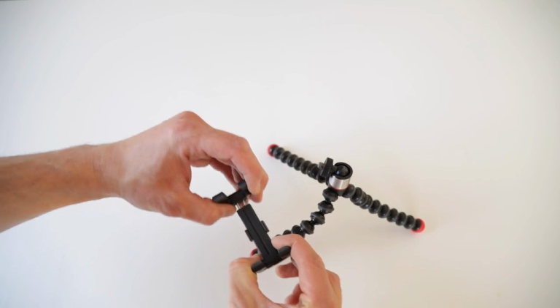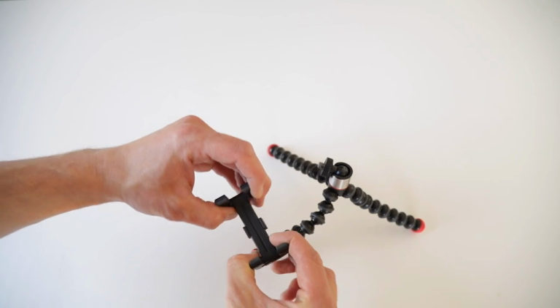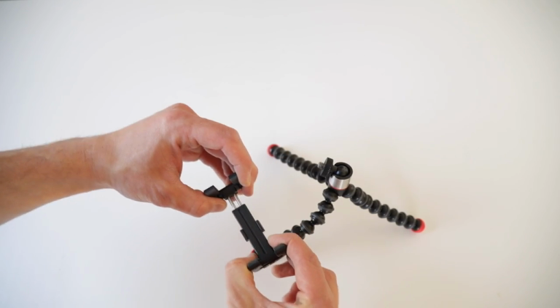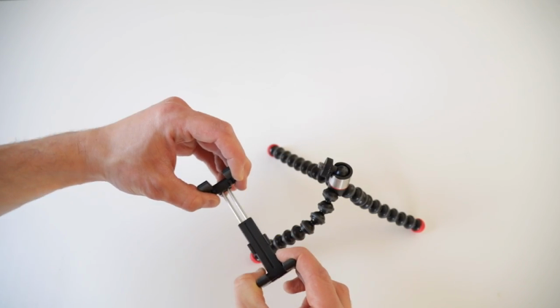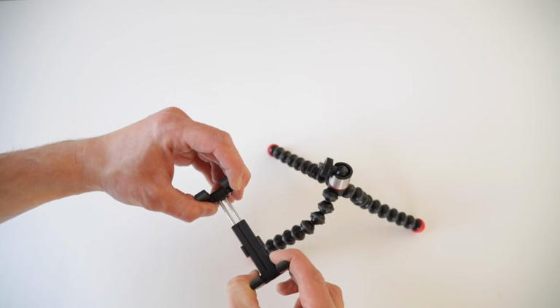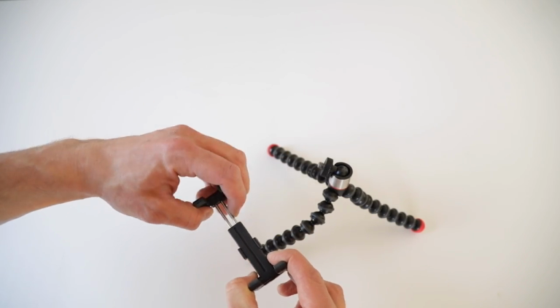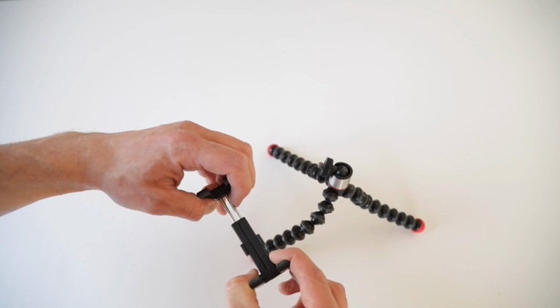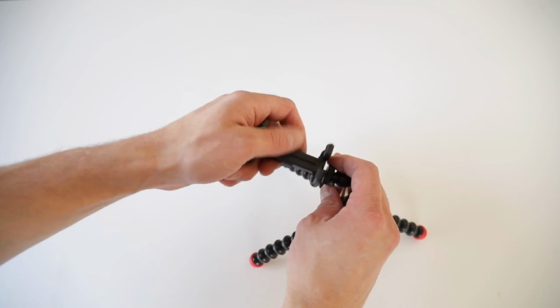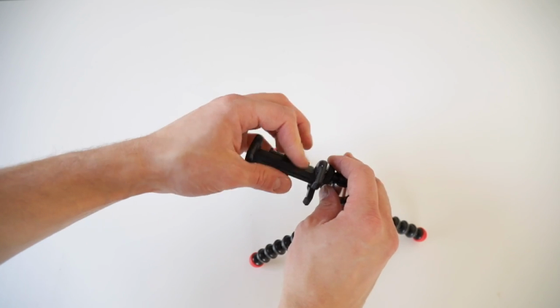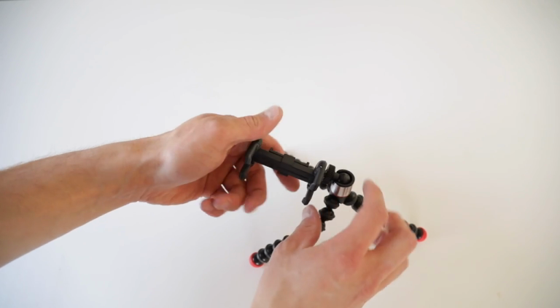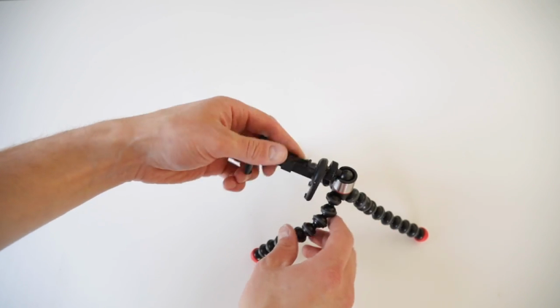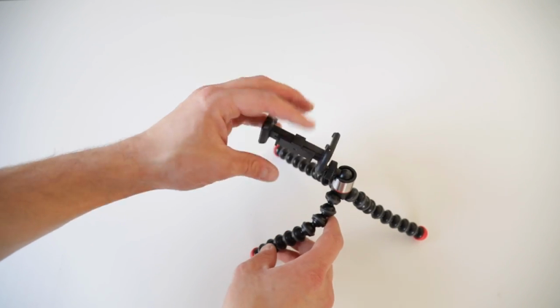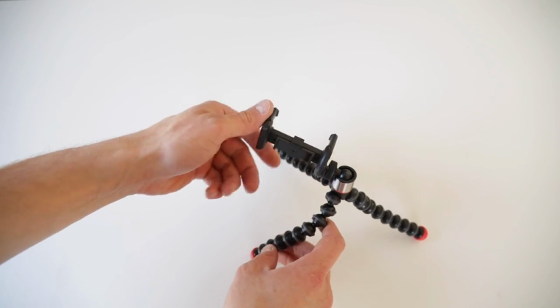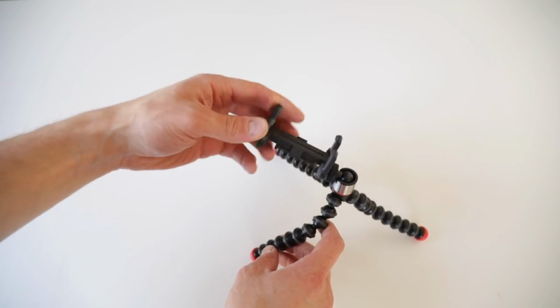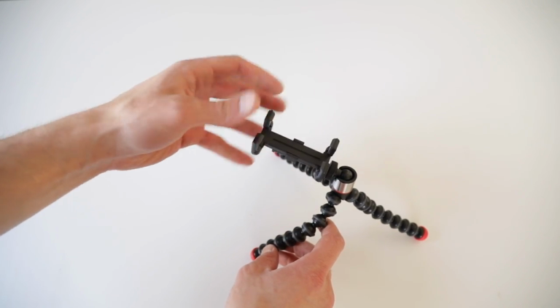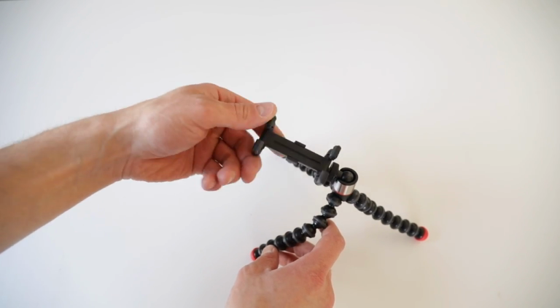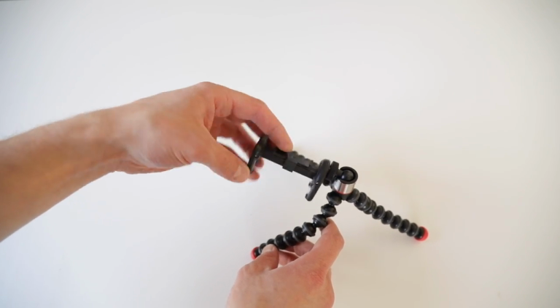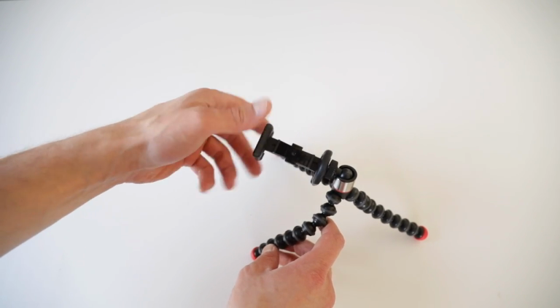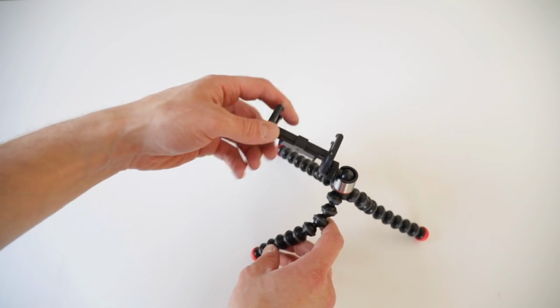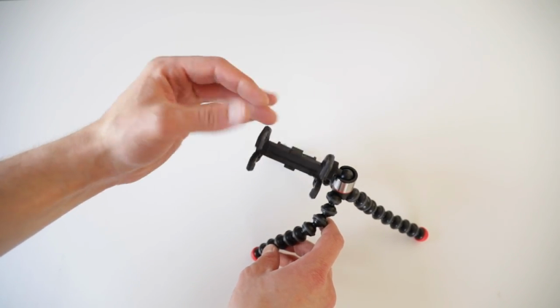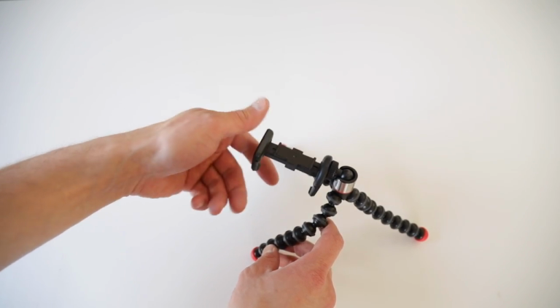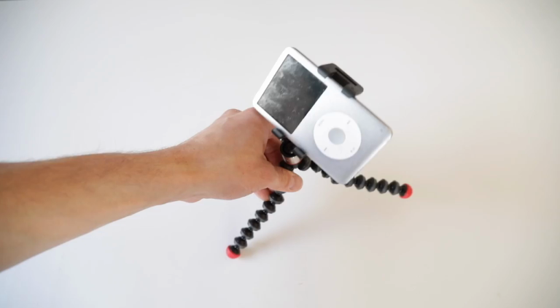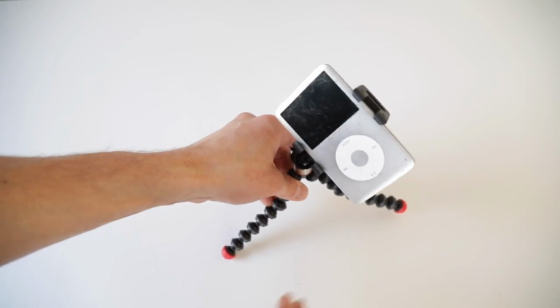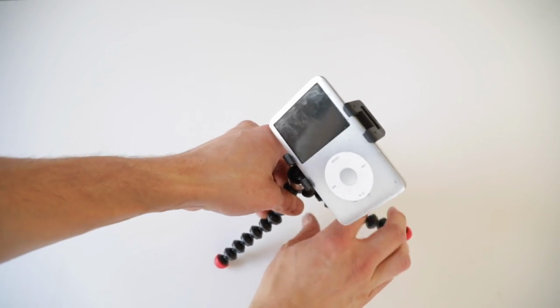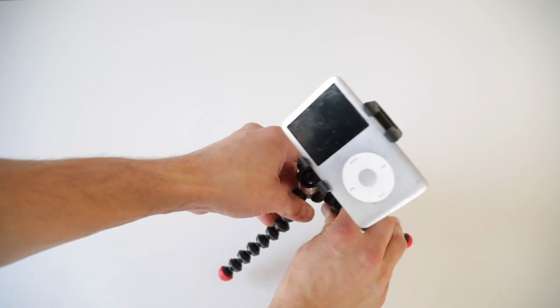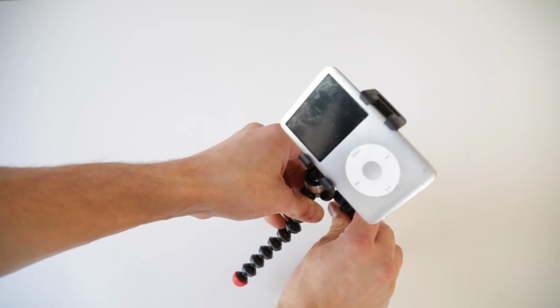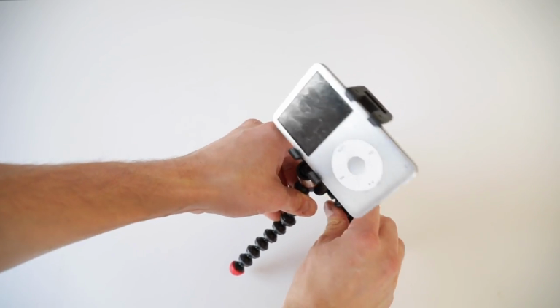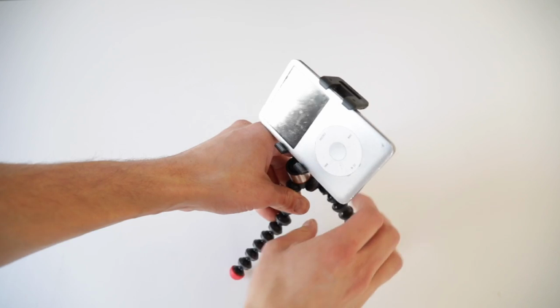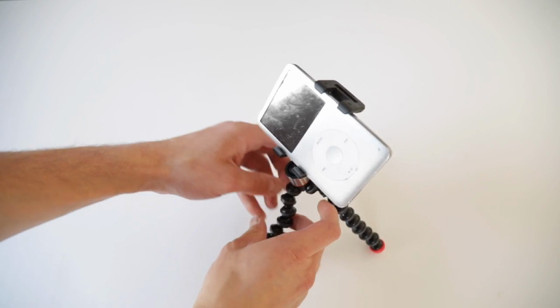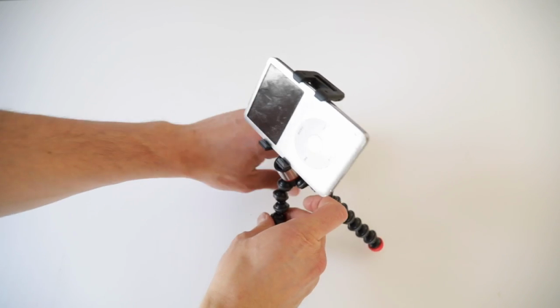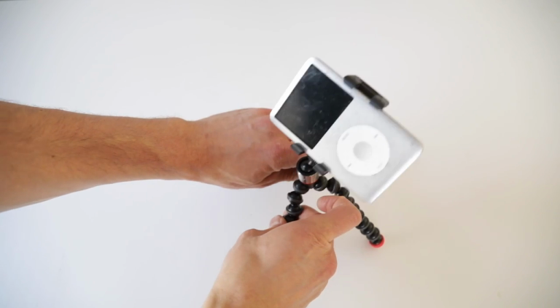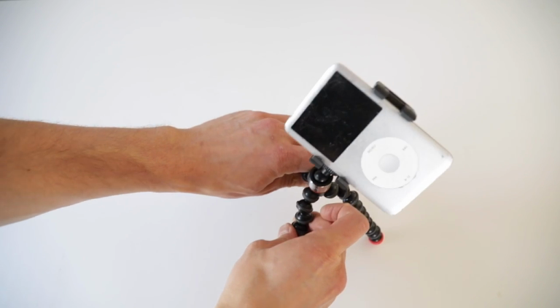On top of the tripod is a standard screw to attach any camera up to 400 grams. With the adapter you are free to attach an iPod, iPhone 7 Plus, or a Samsung Galaxy S6 as well.